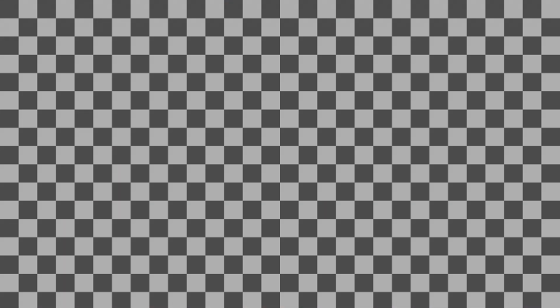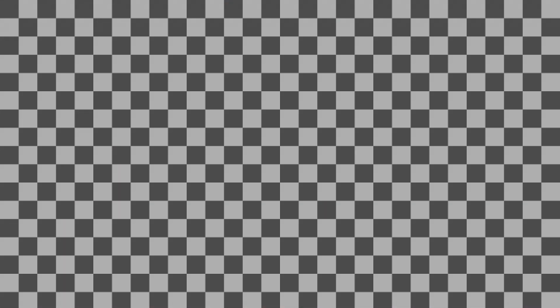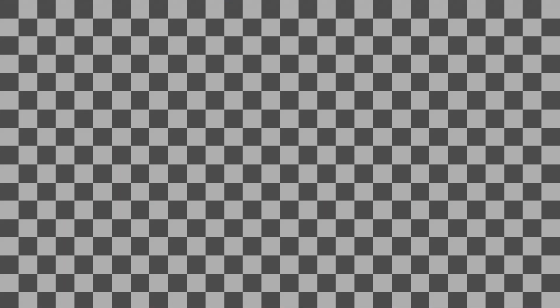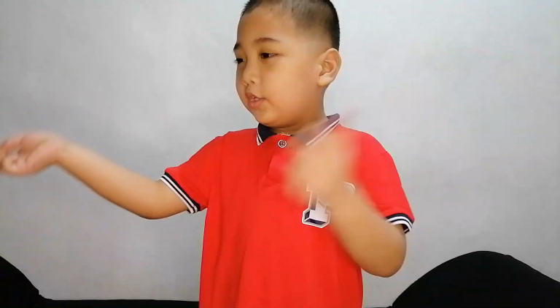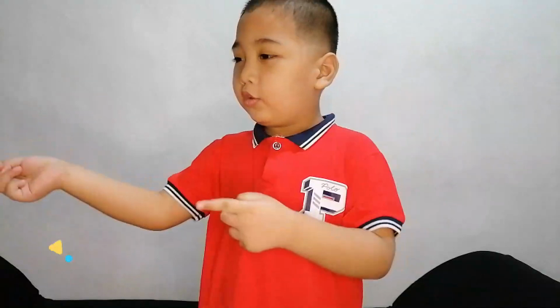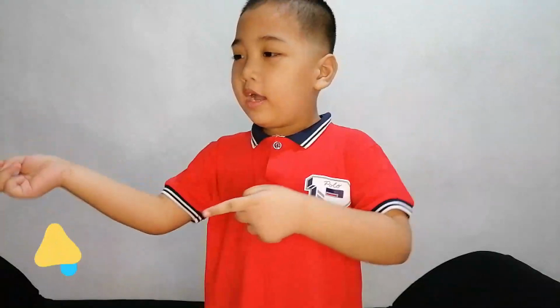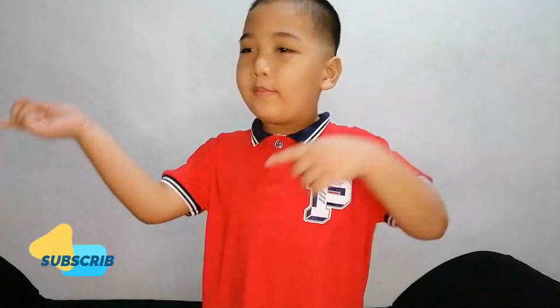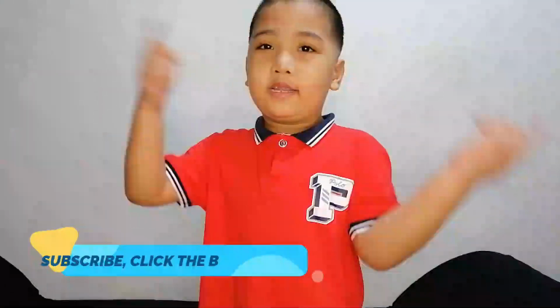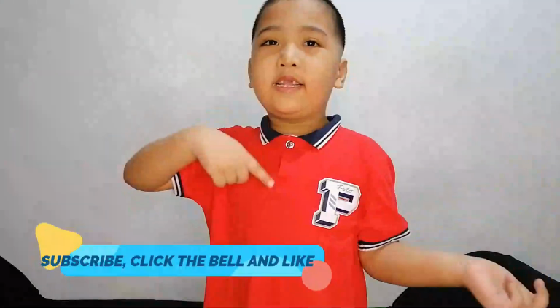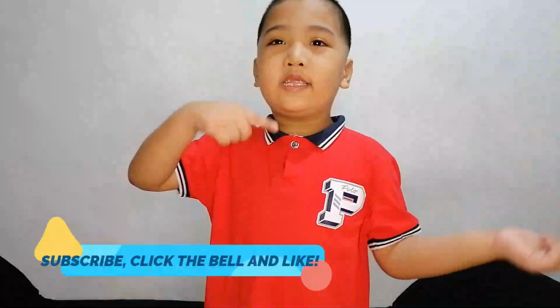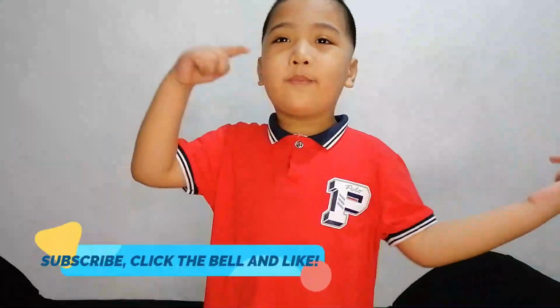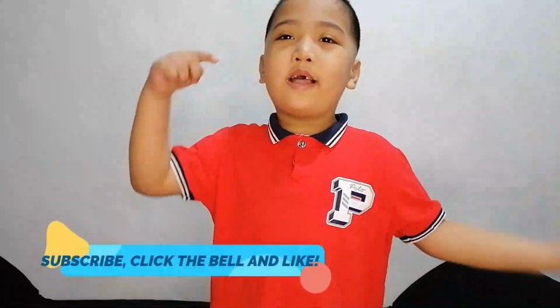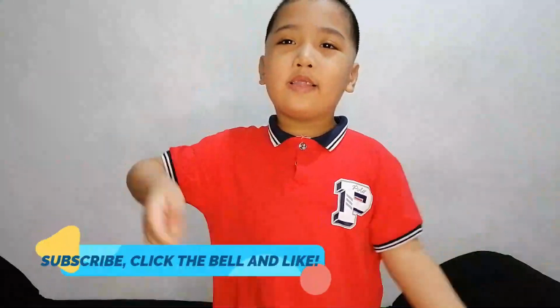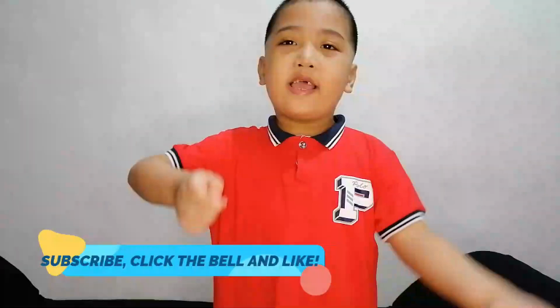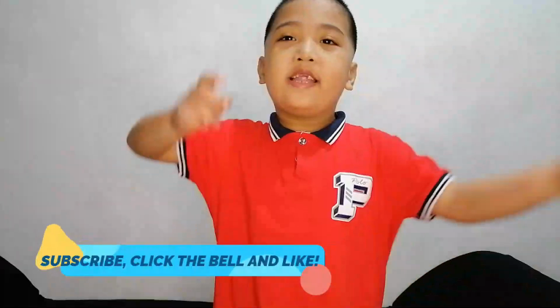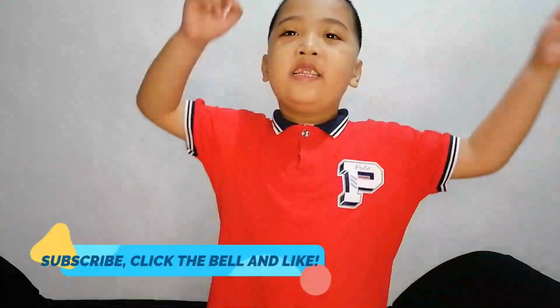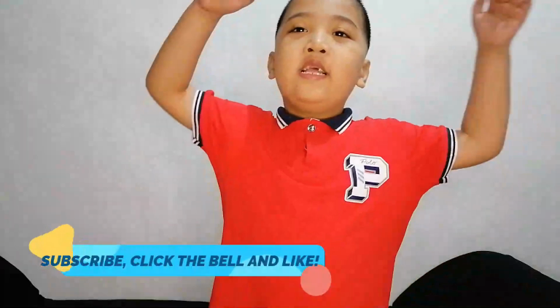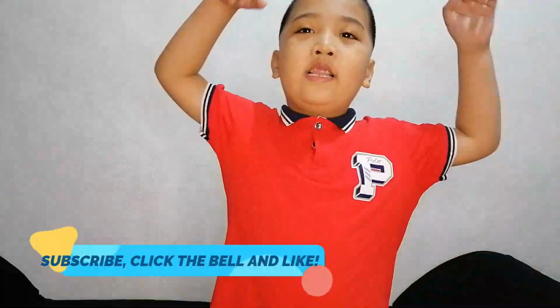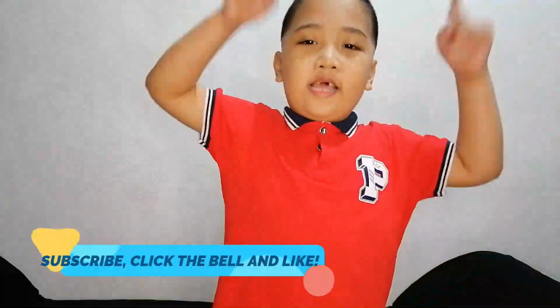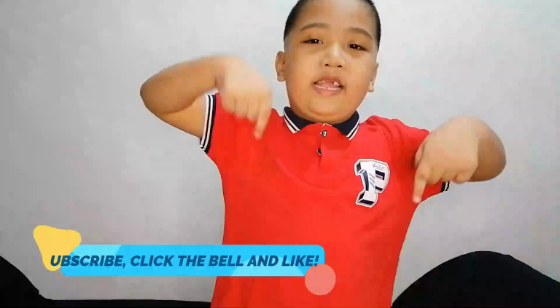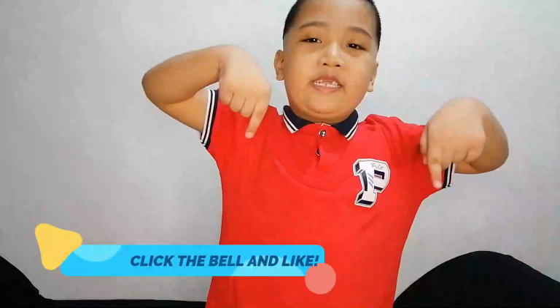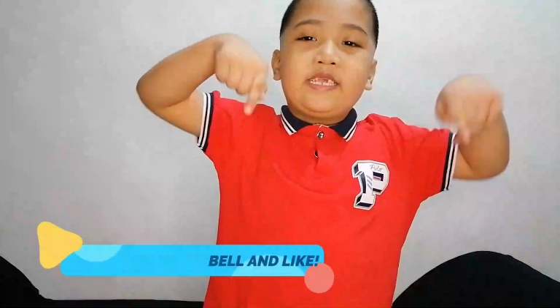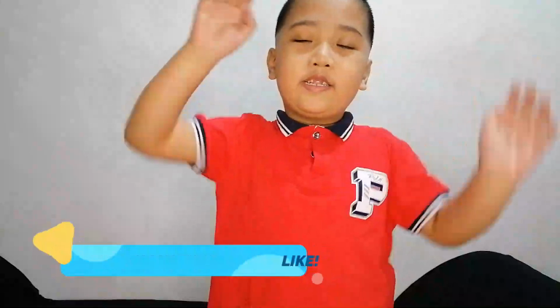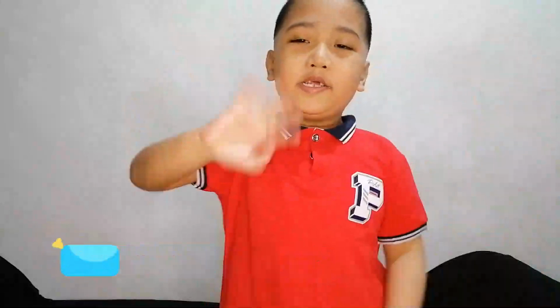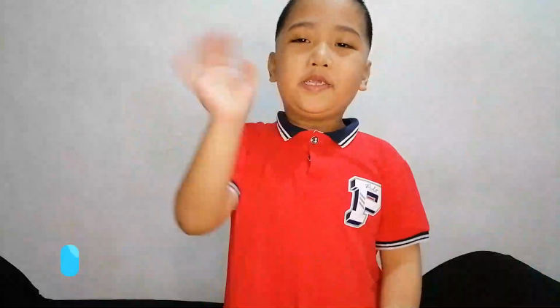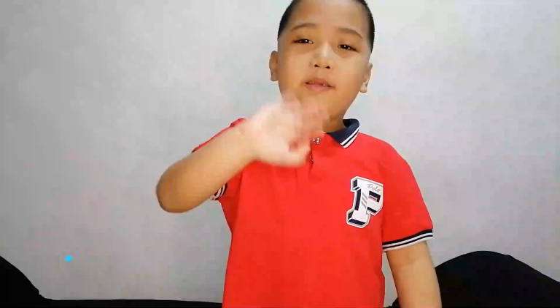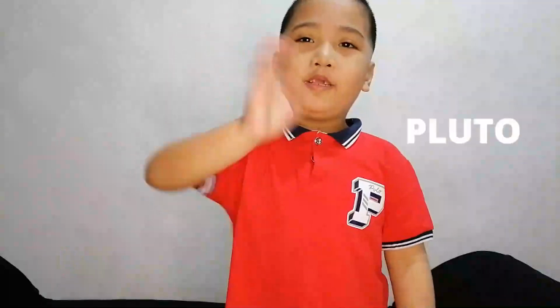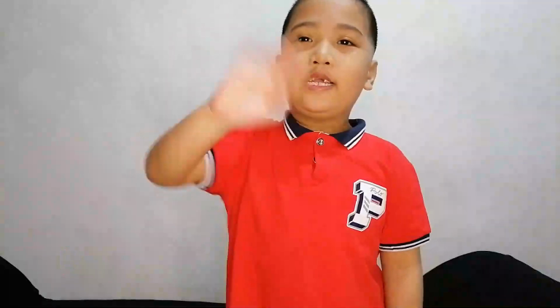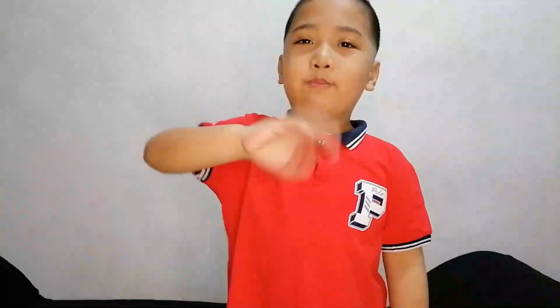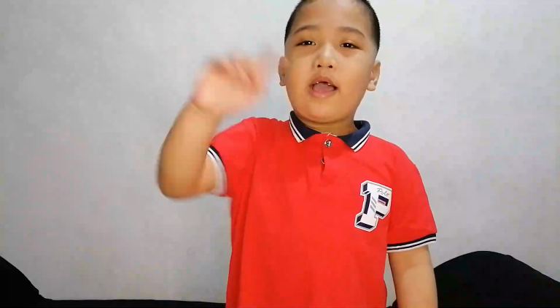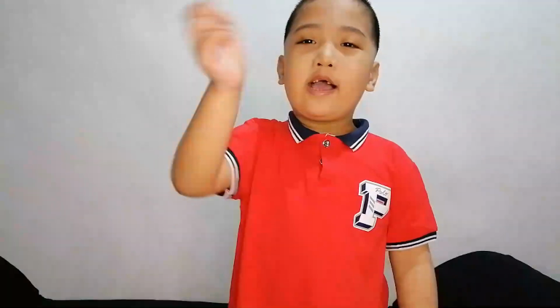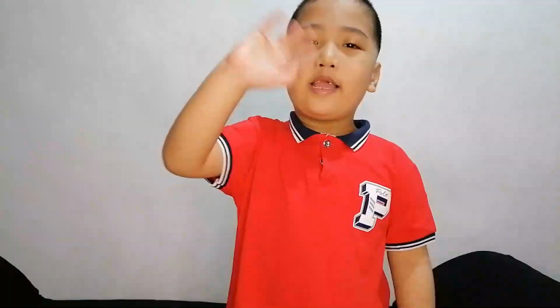Subscribe and like, hit the bell, and like. See you next time, kids. Bye!